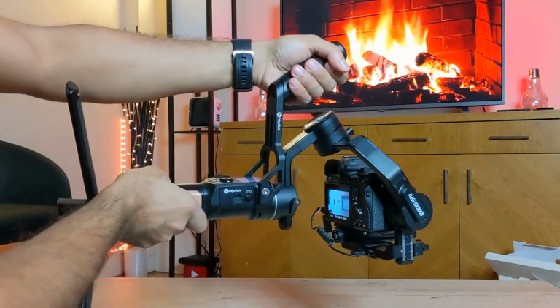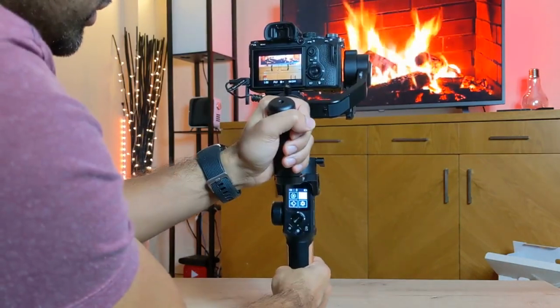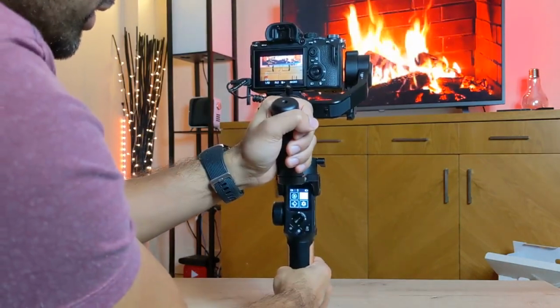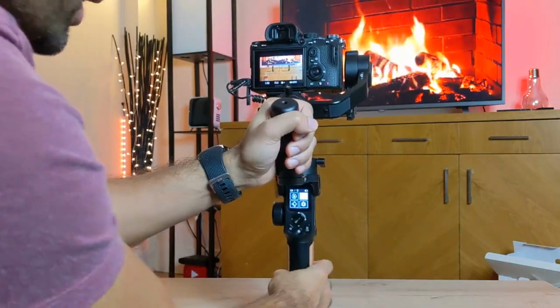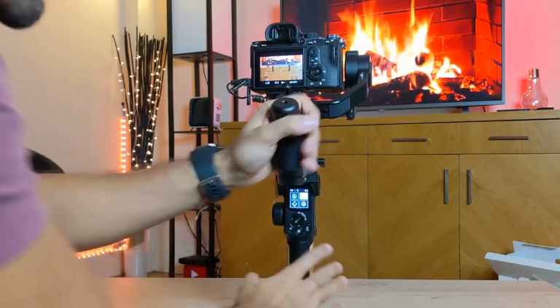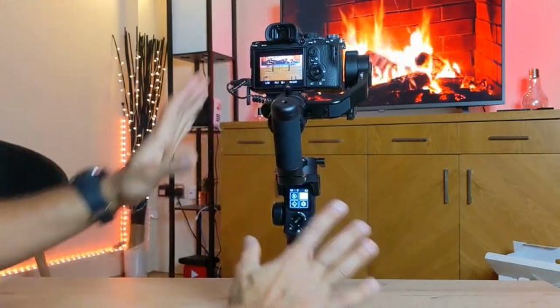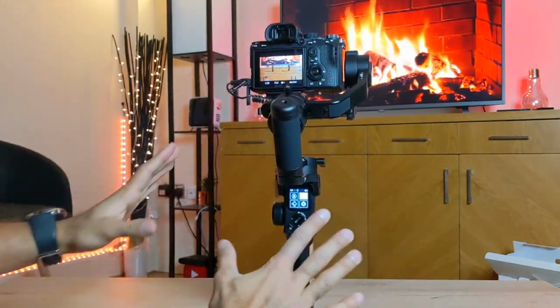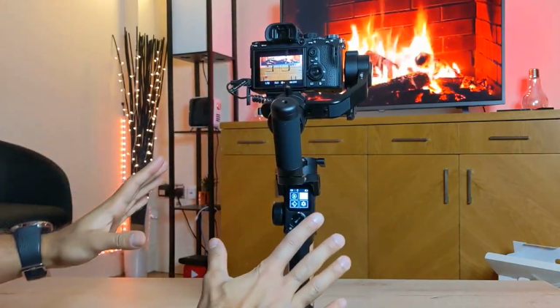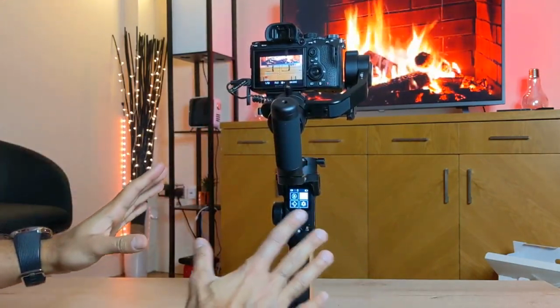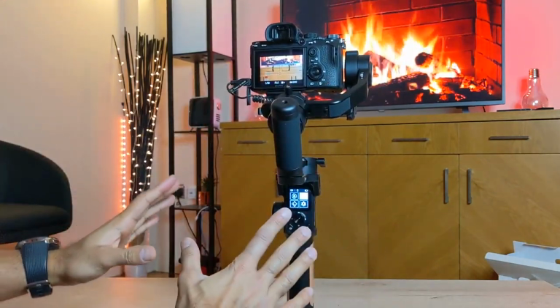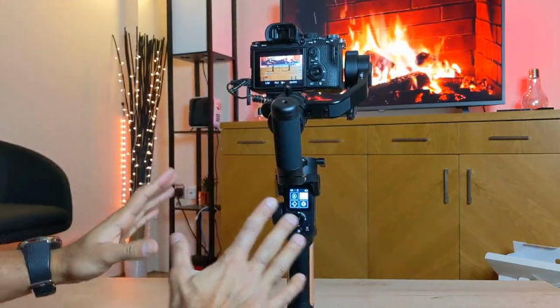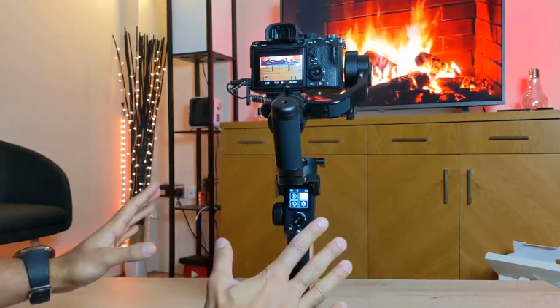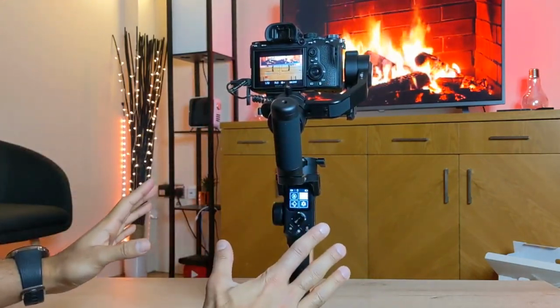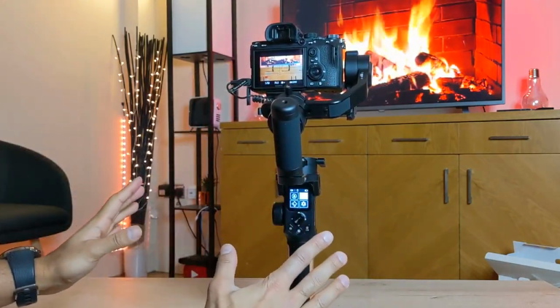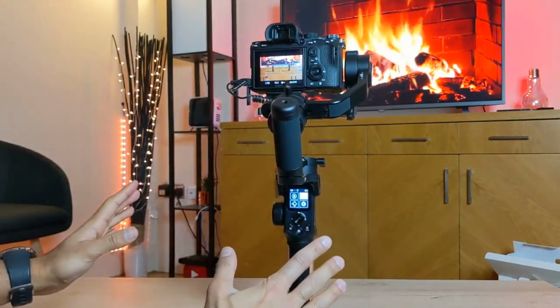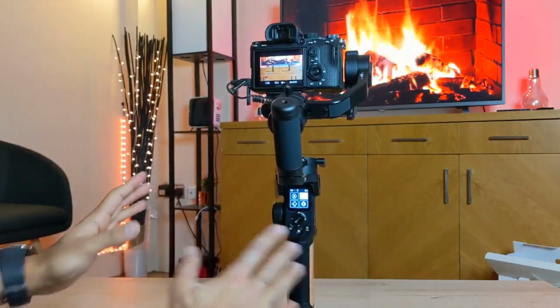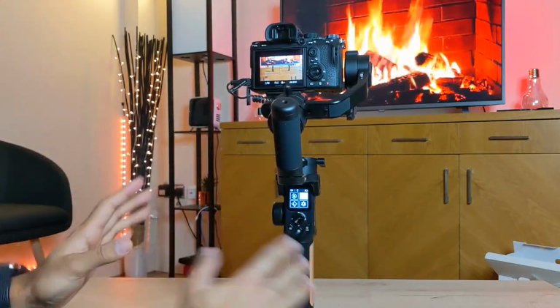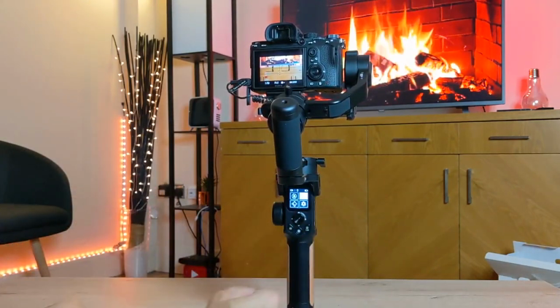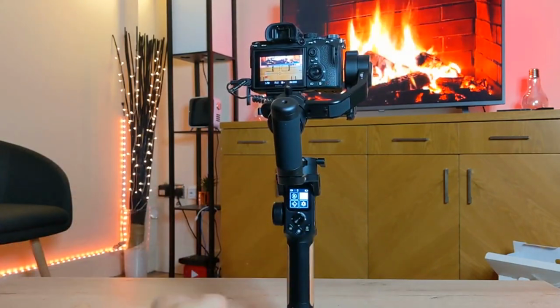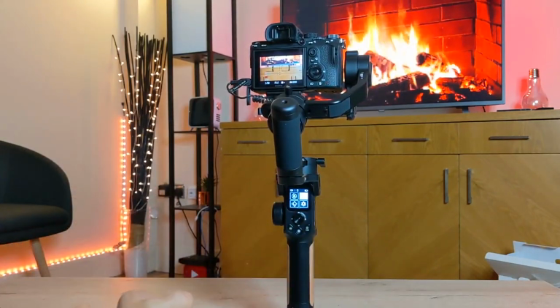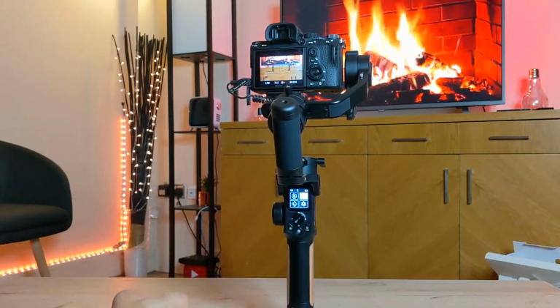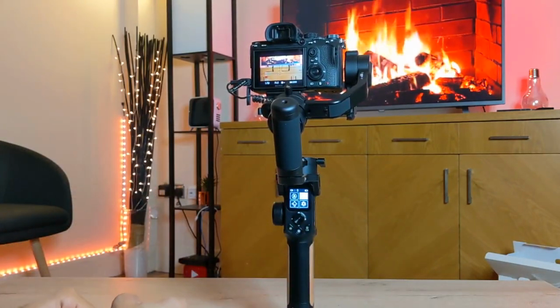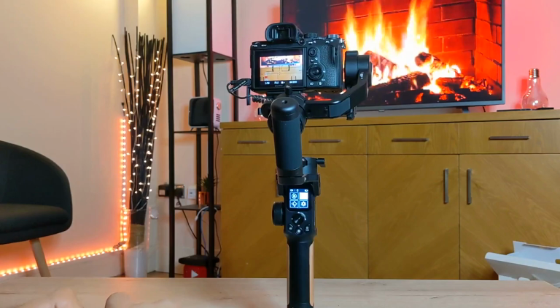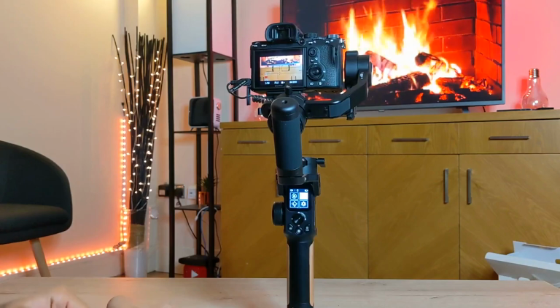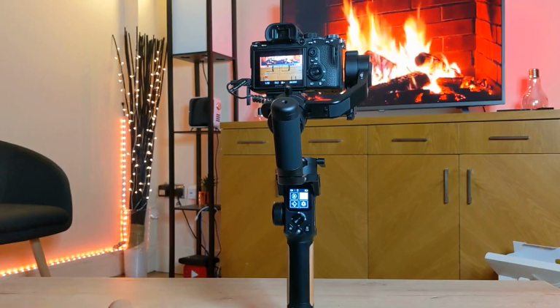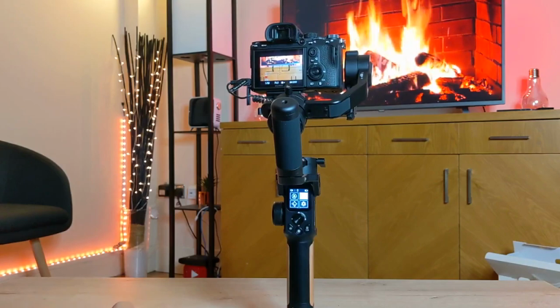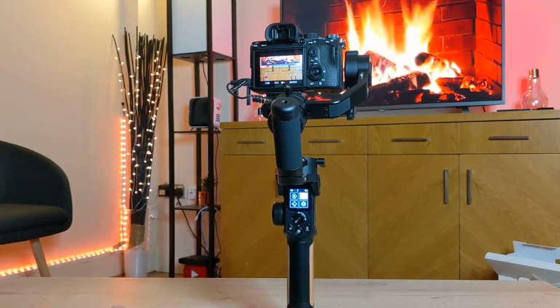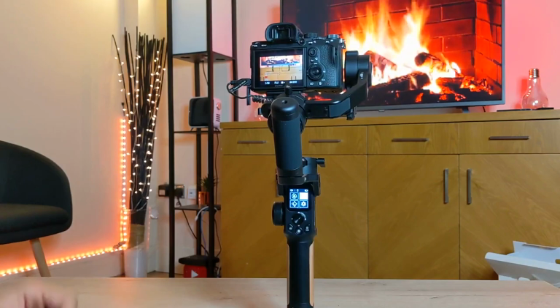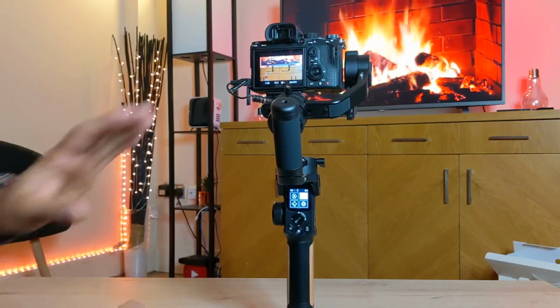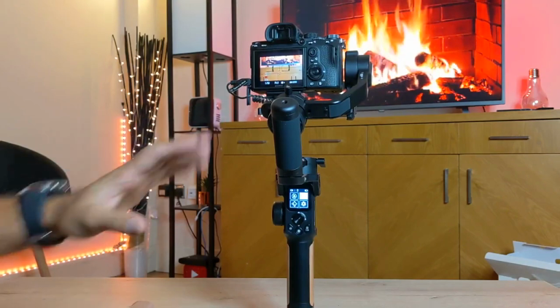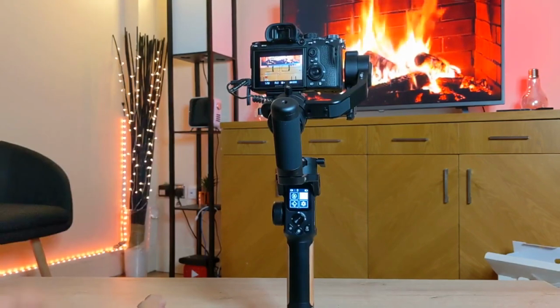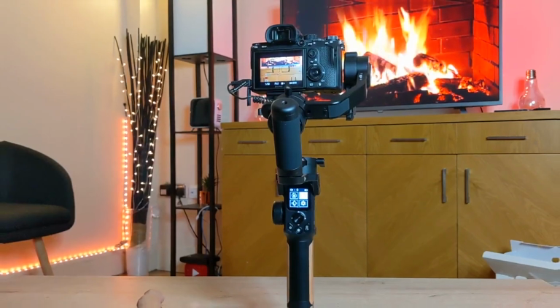Now that everything is set up and ready to go, let's move on to some sample footage and take a look at how smooth this is.